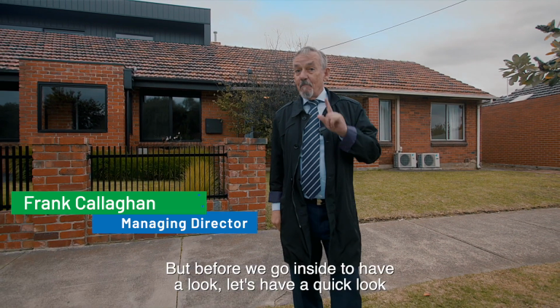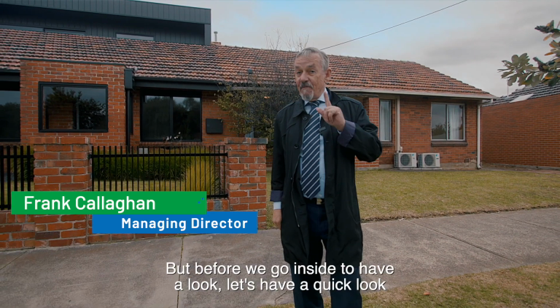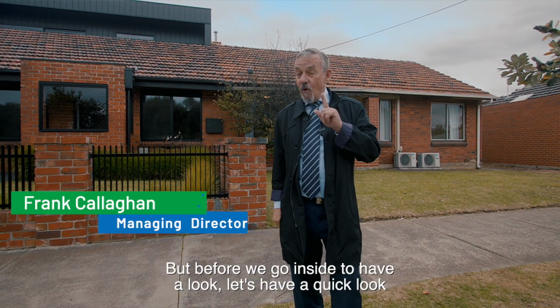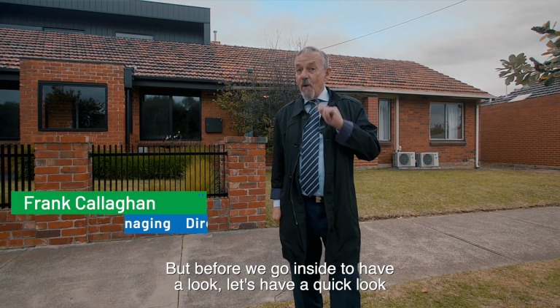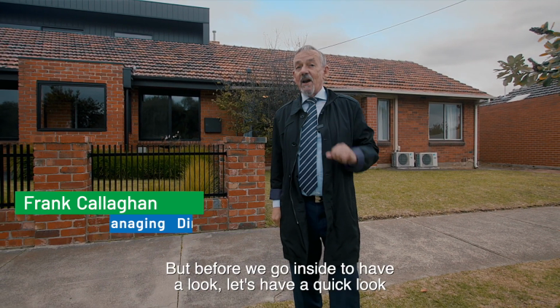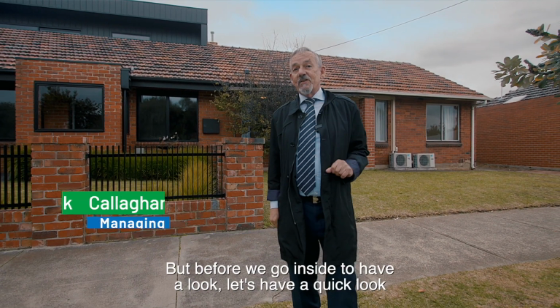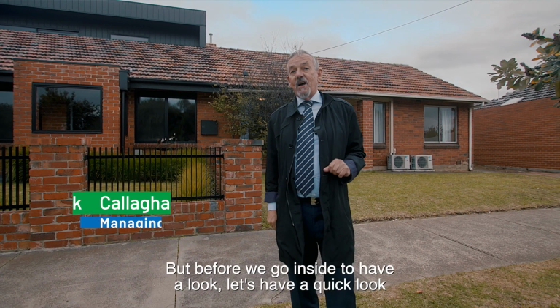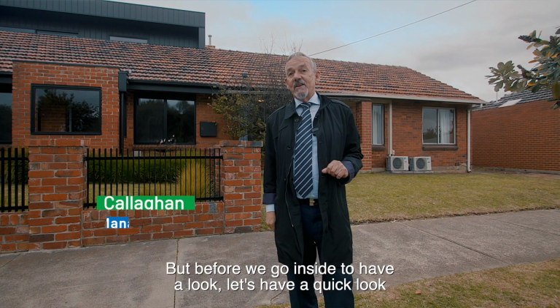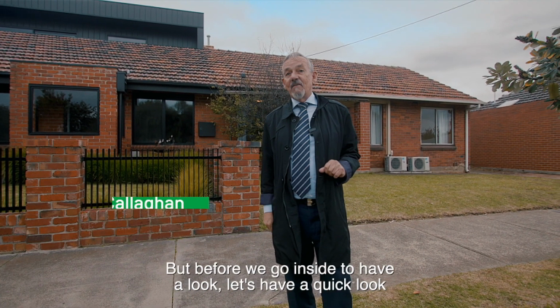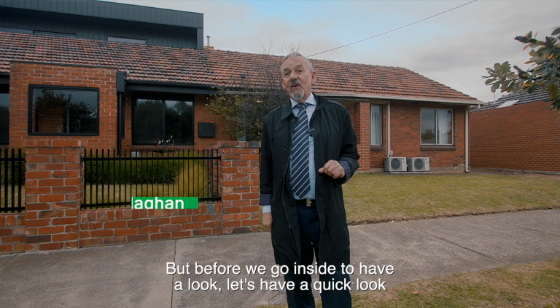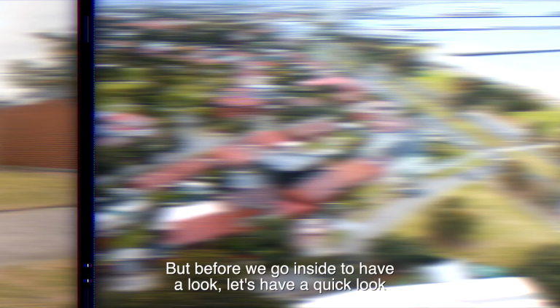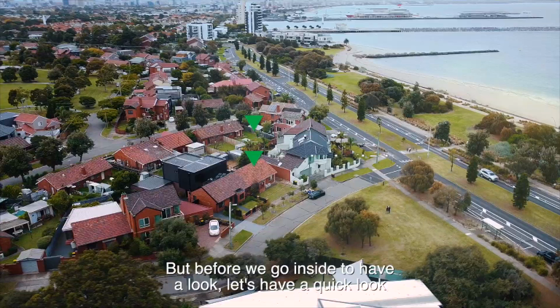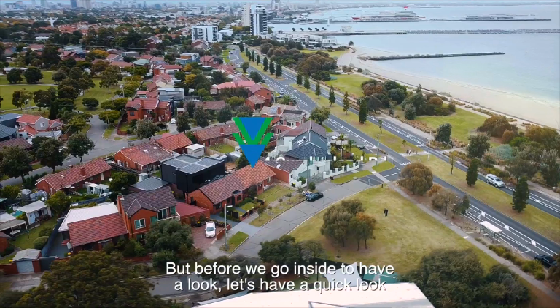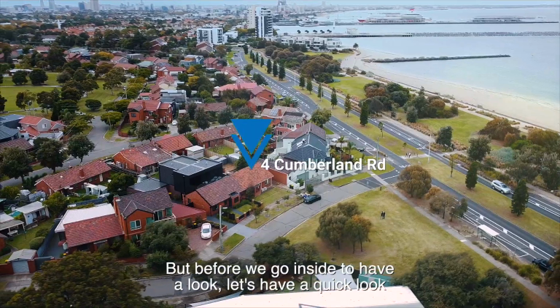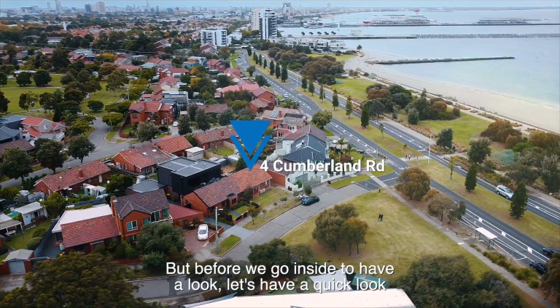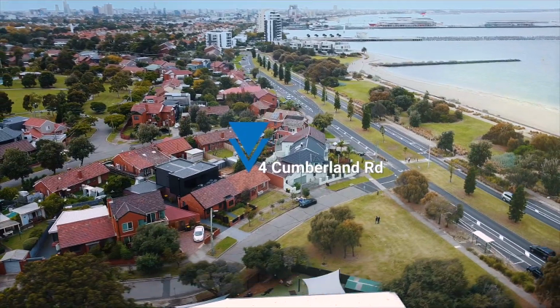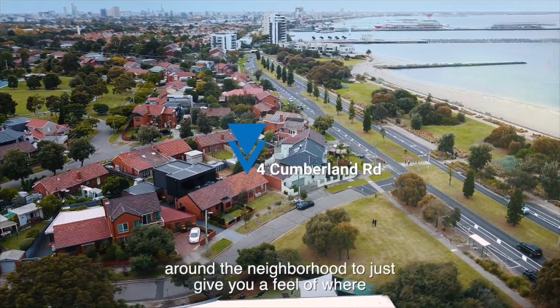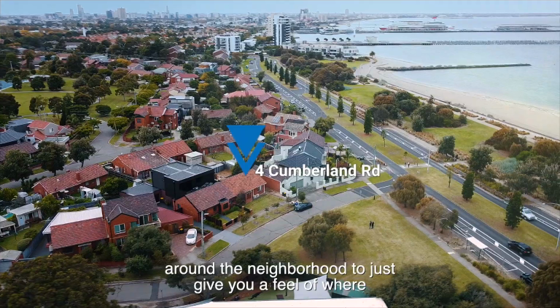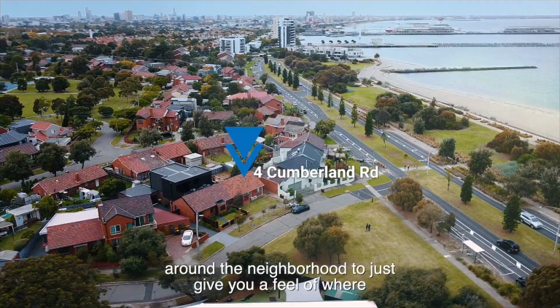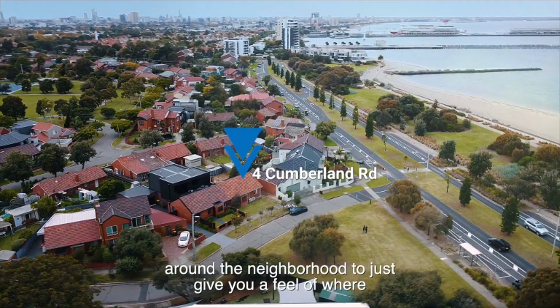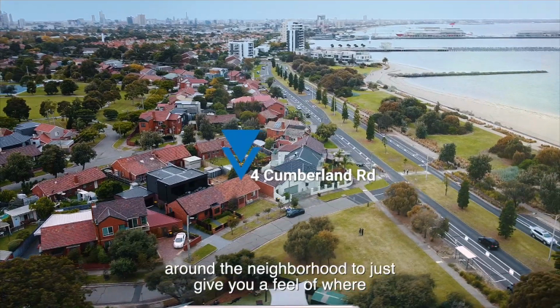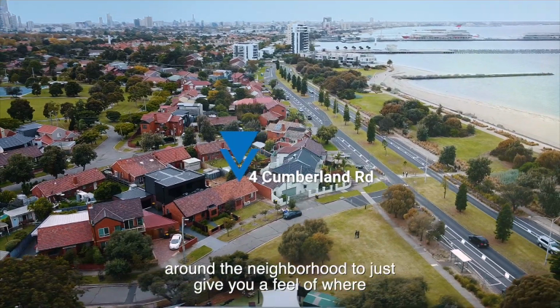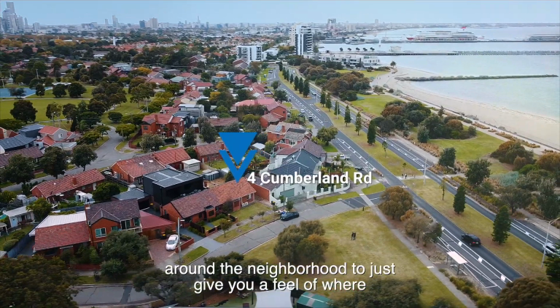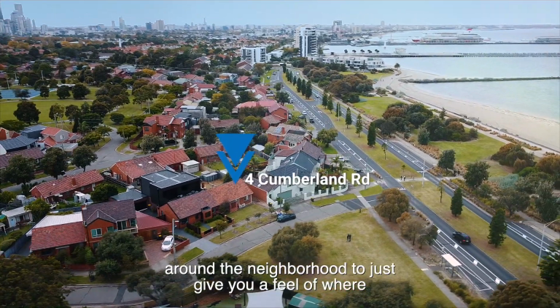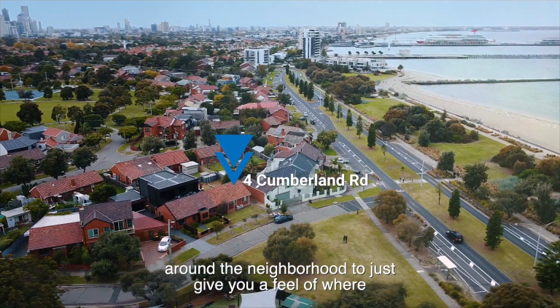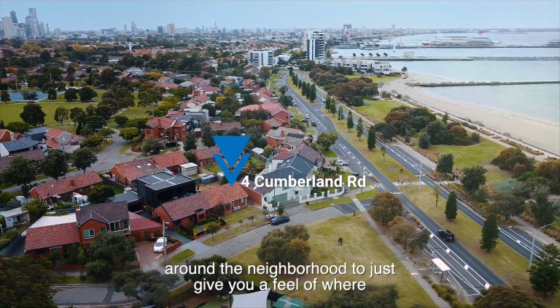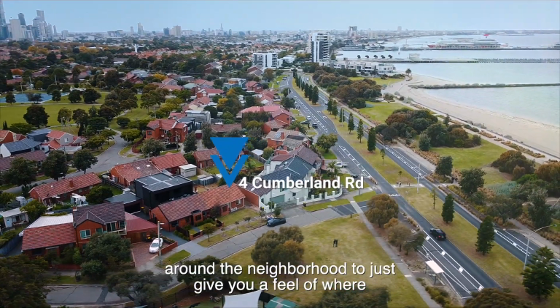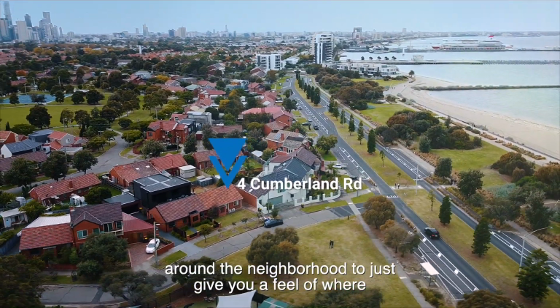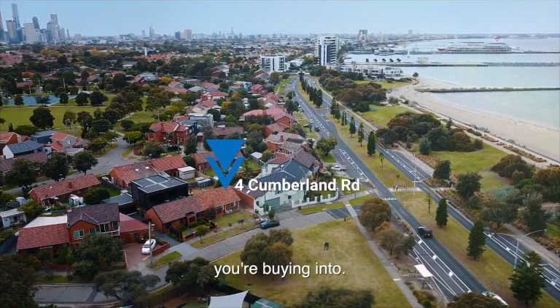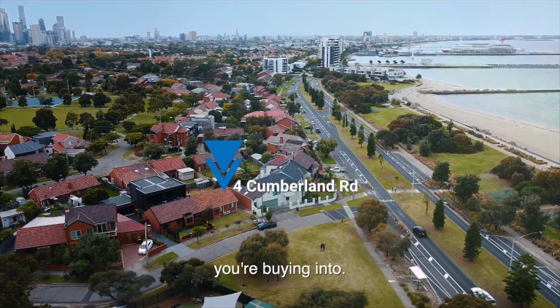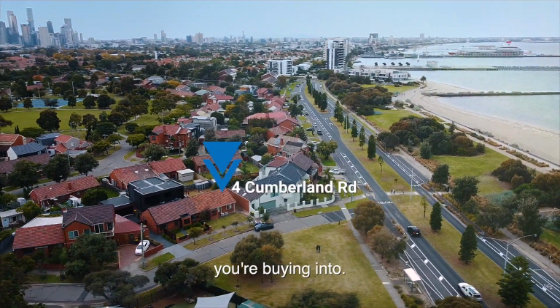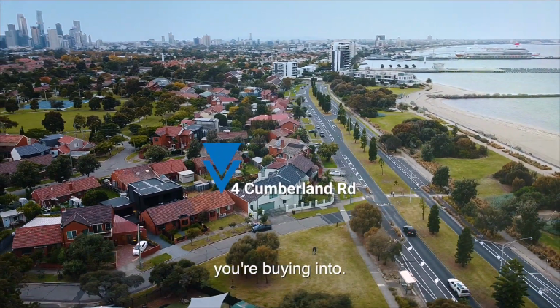But before we go inside to have a look, let's have a quick look around the neighbourhood to just give you a feel of where you're buying into.